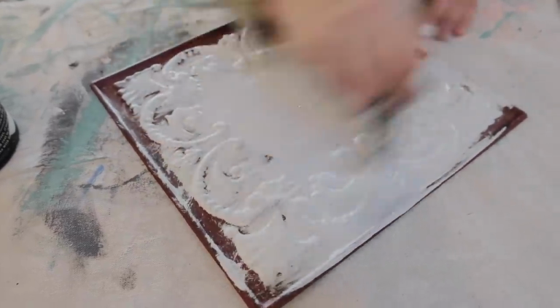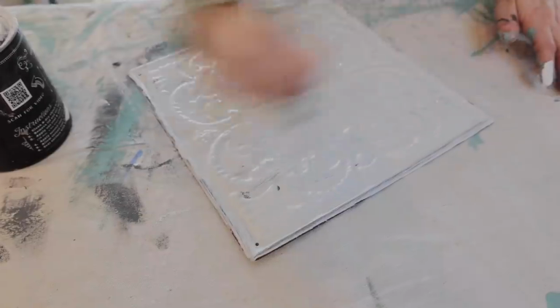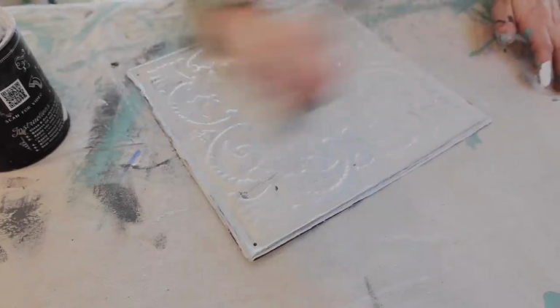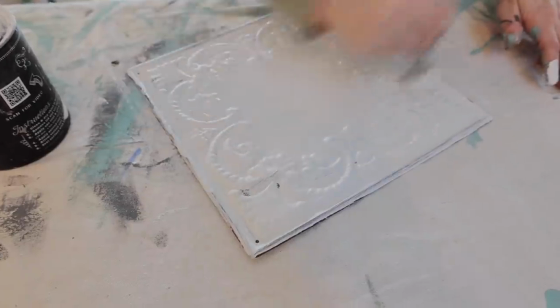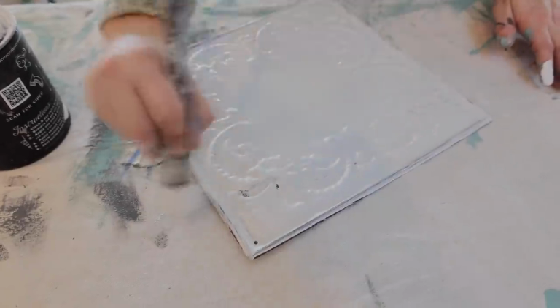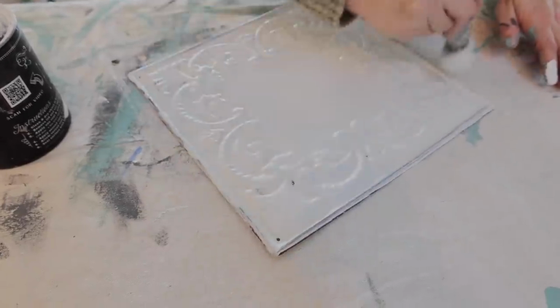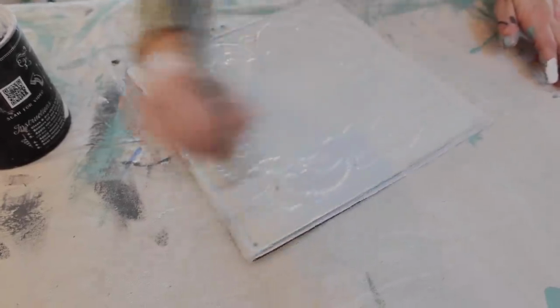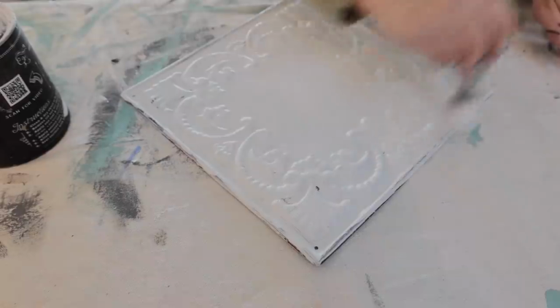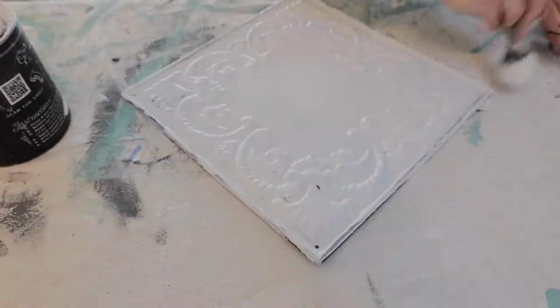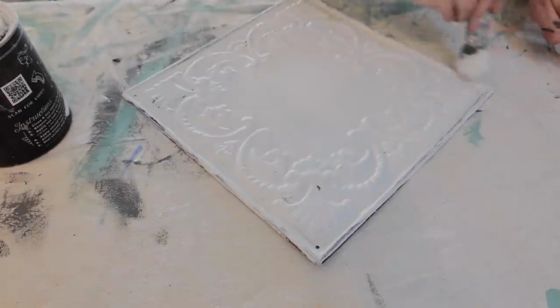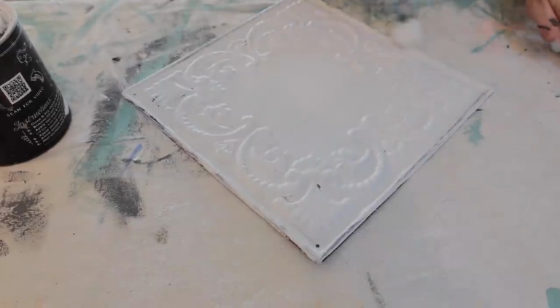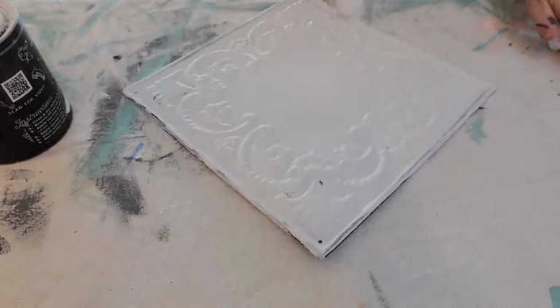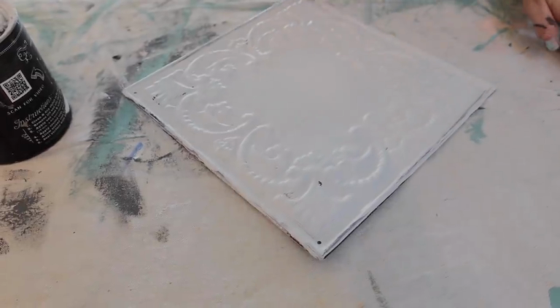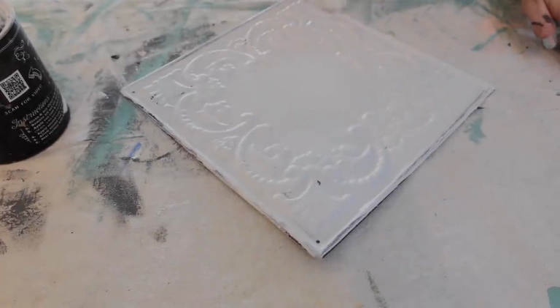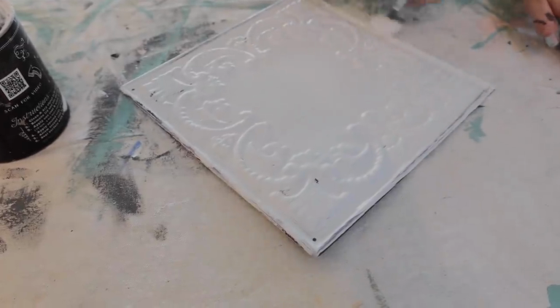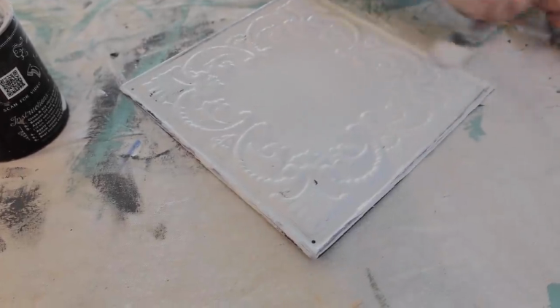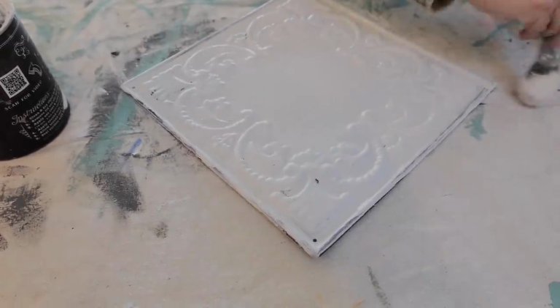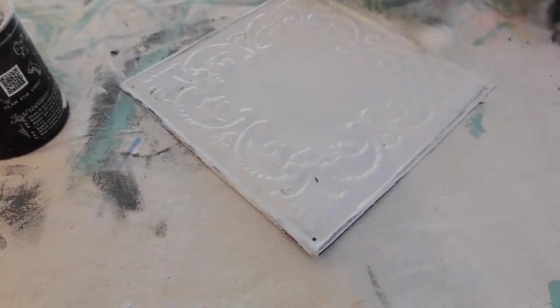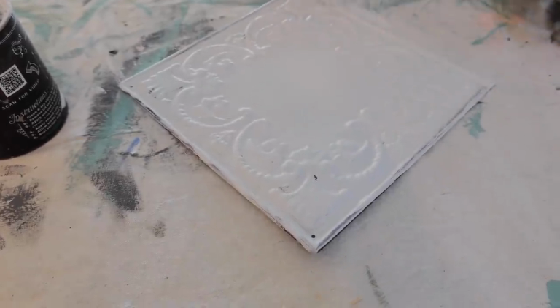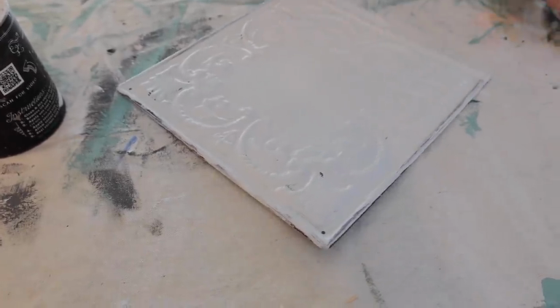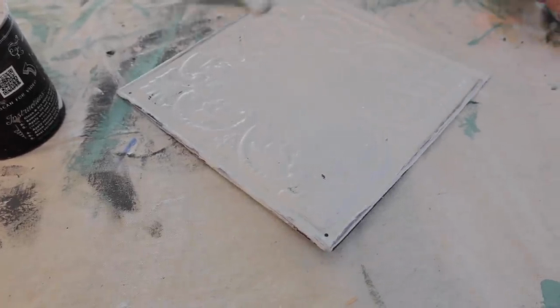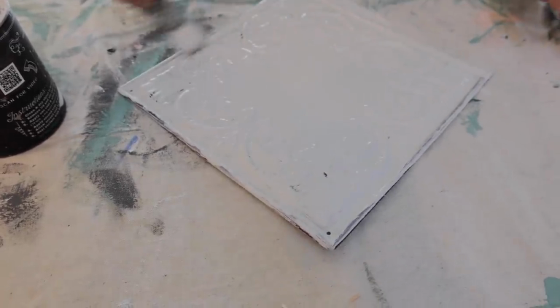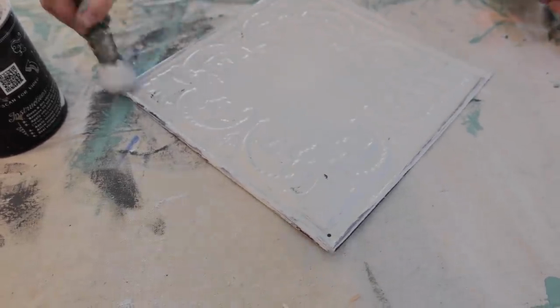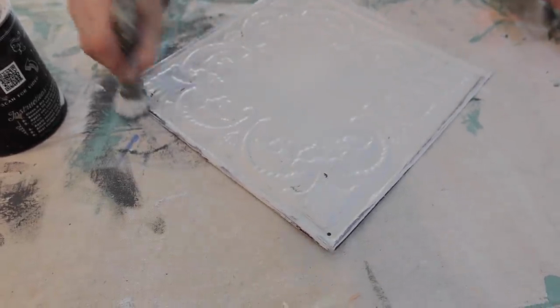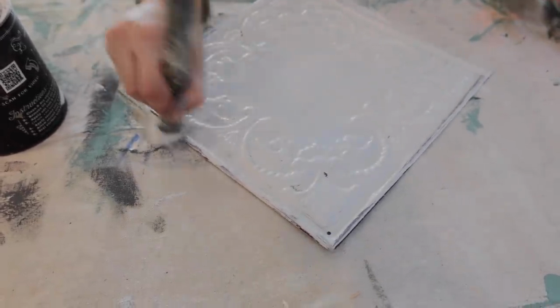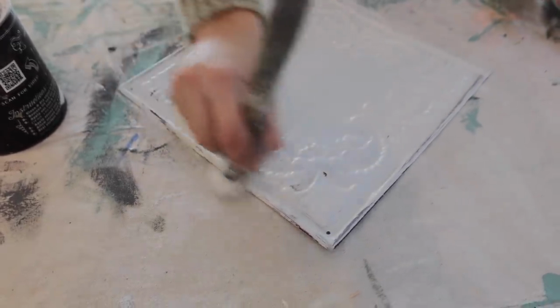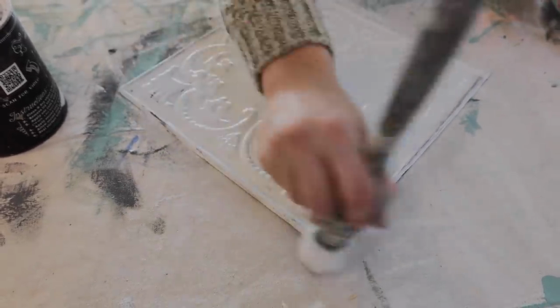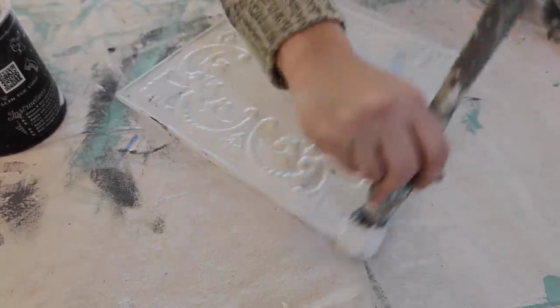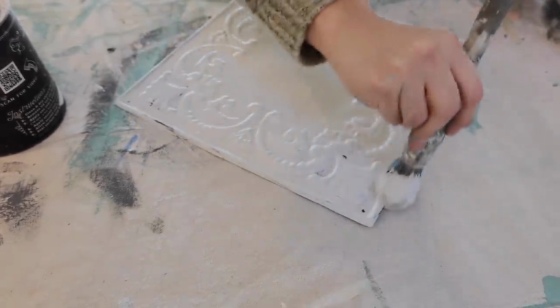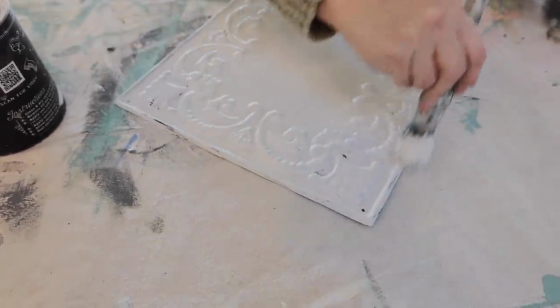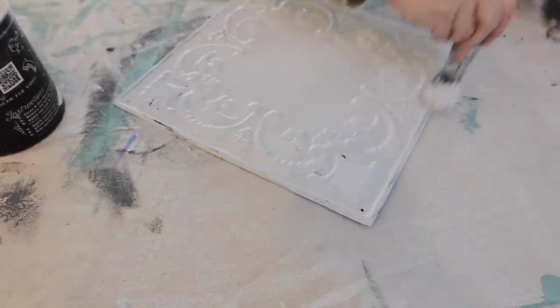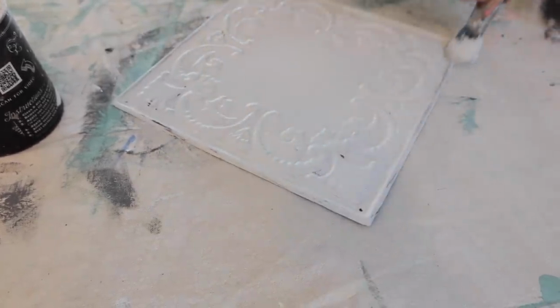If there was ever any paint advice that we give to the world, it's throw your paint on there quick, and then smooth your brush strokes.